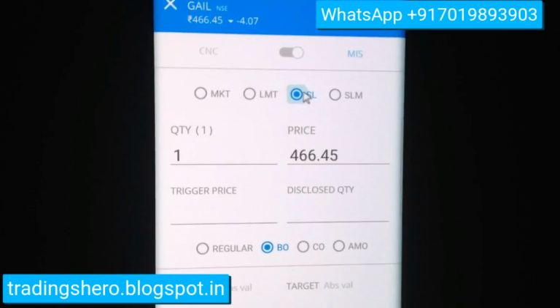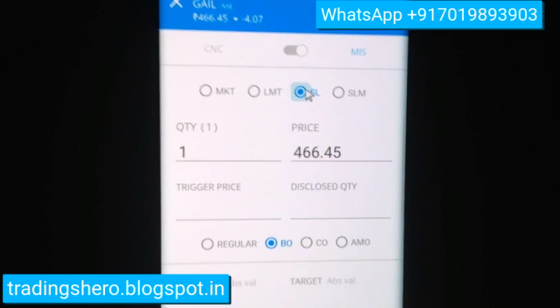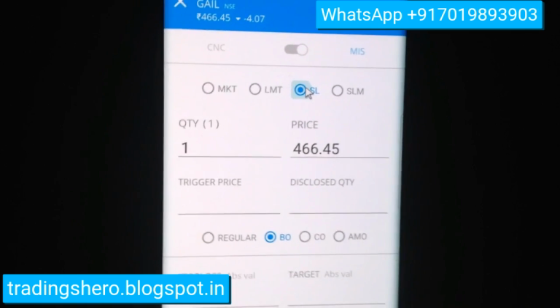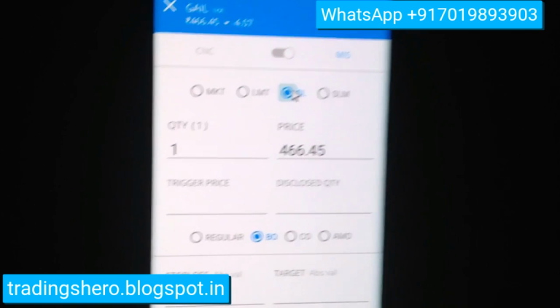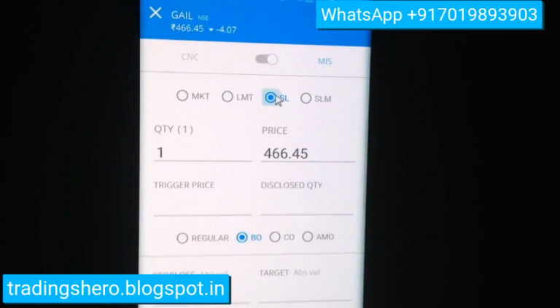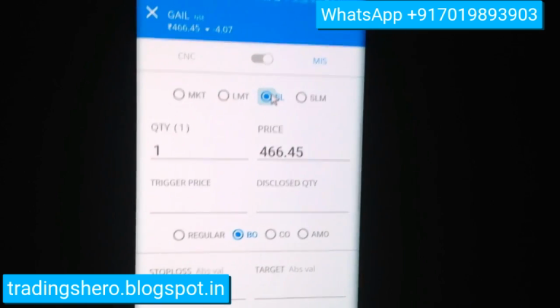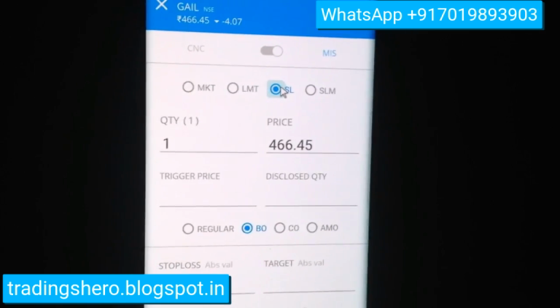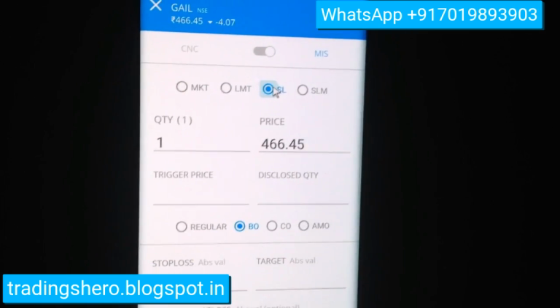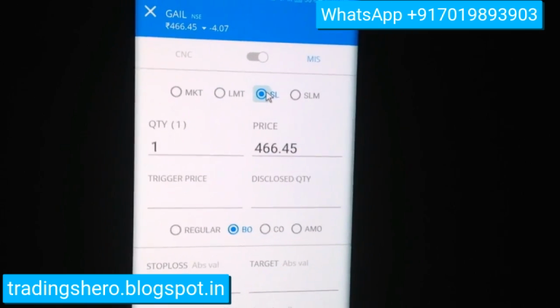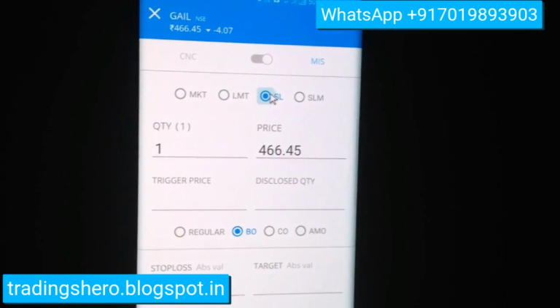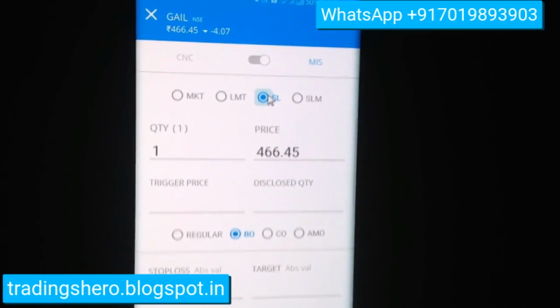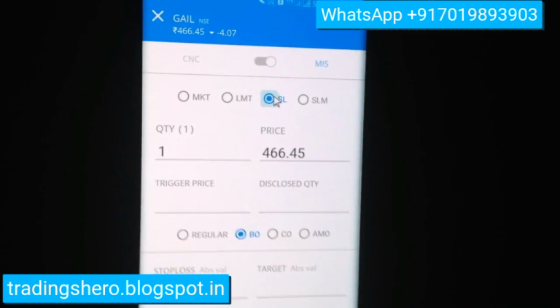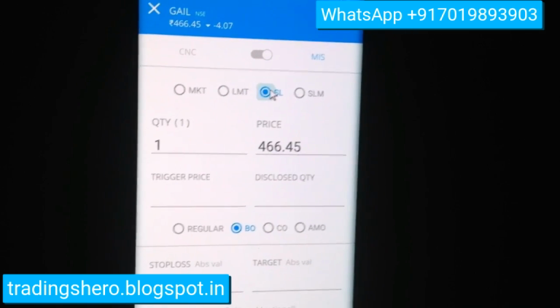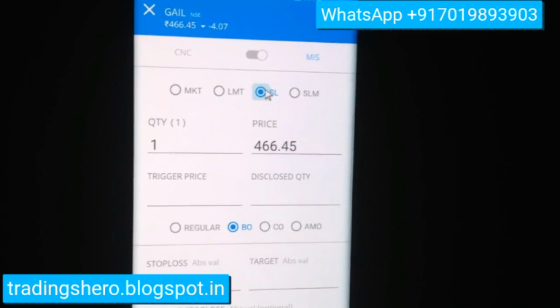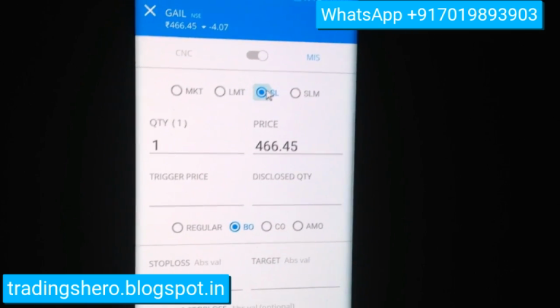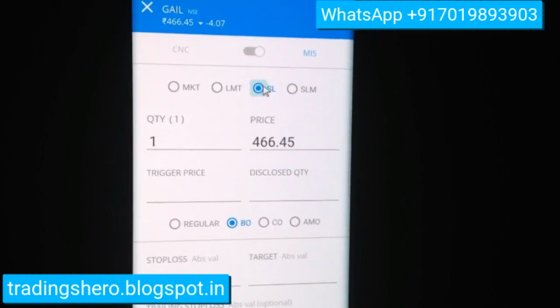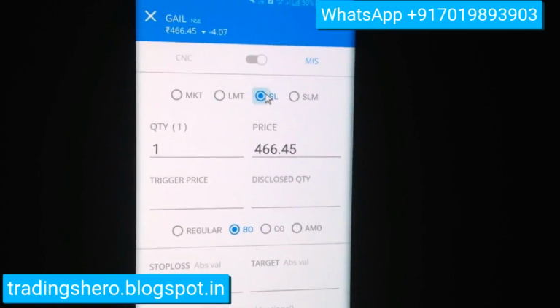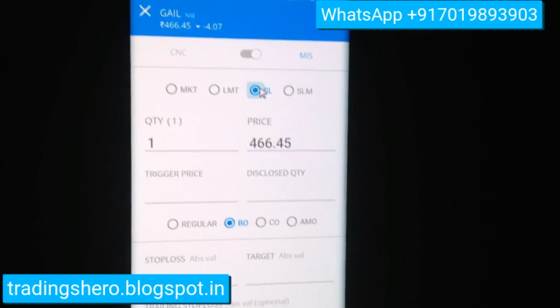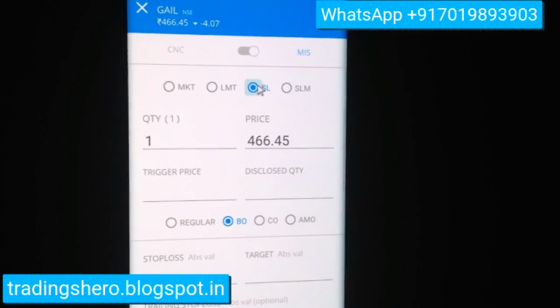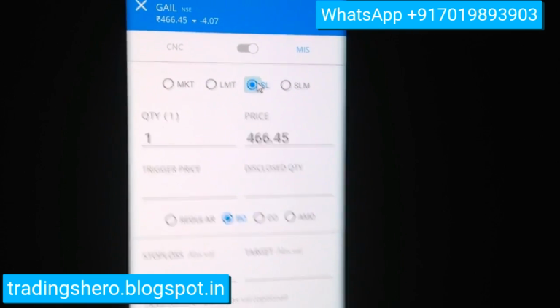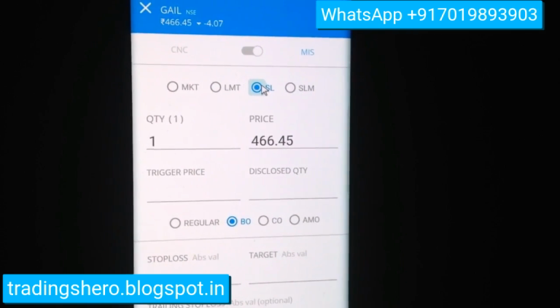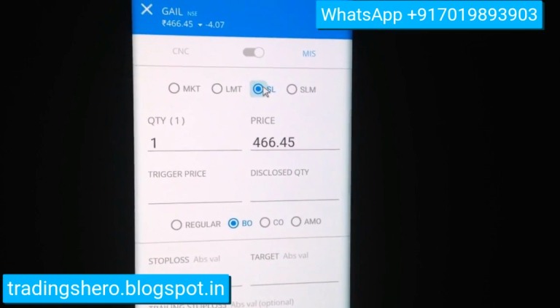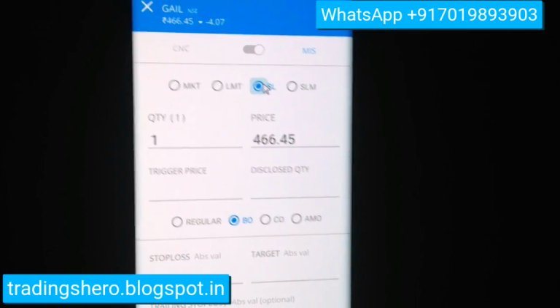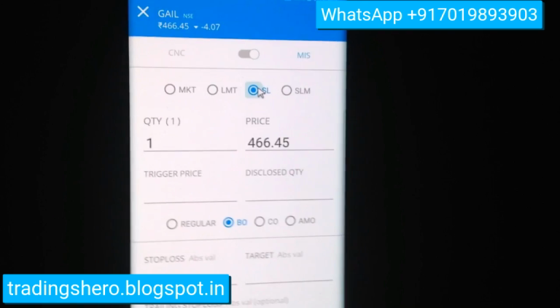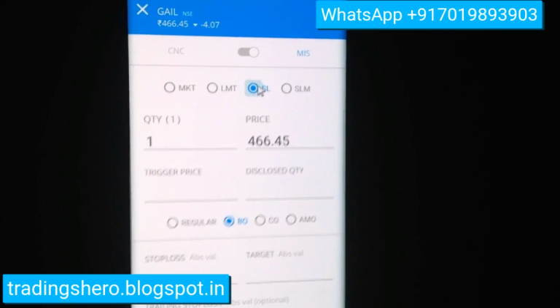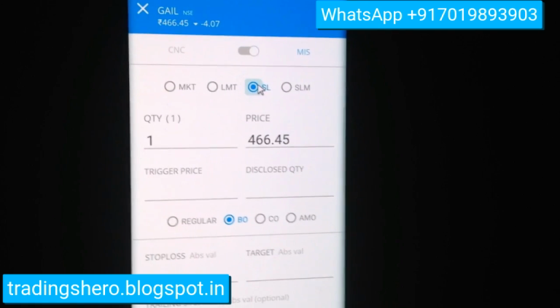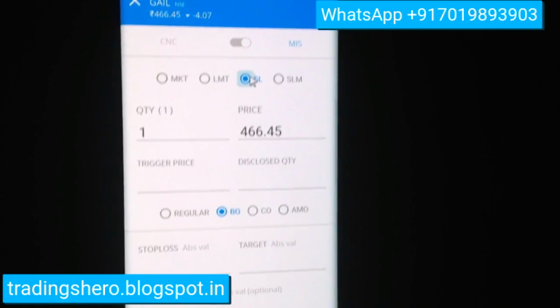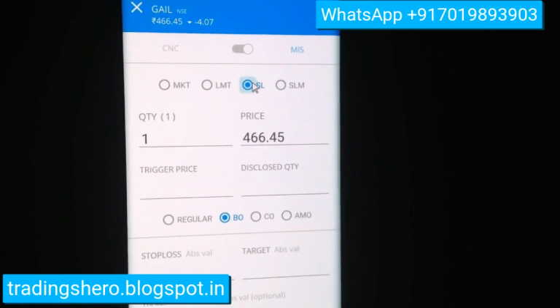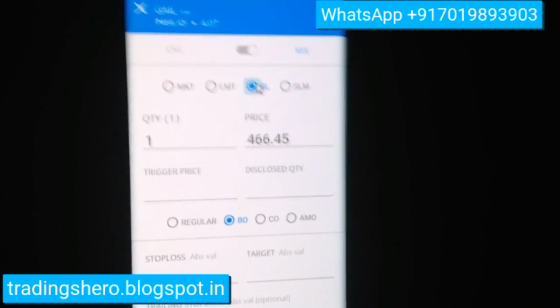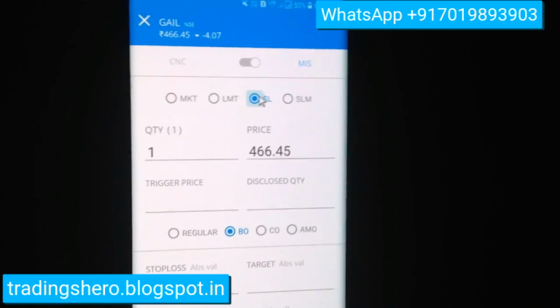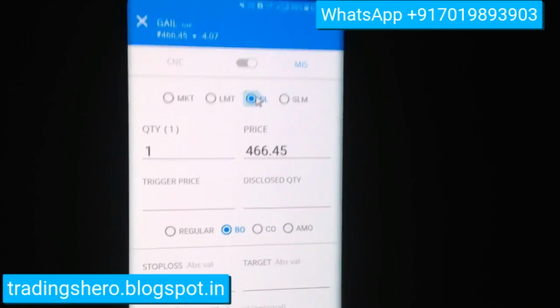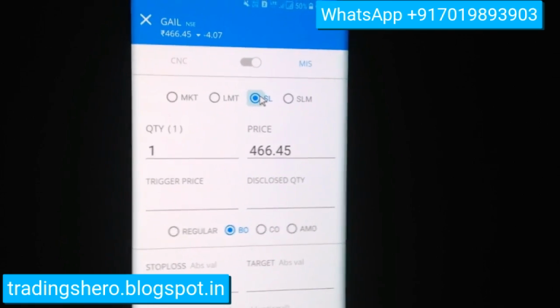The bracket order with stop-loss limit order is now available in the app, exactly the same way as before — just go to Advanced and click on BO and SL. This is the feature we were waiting for, and it's finally out in Kite.